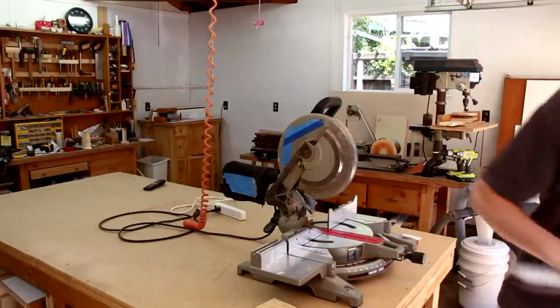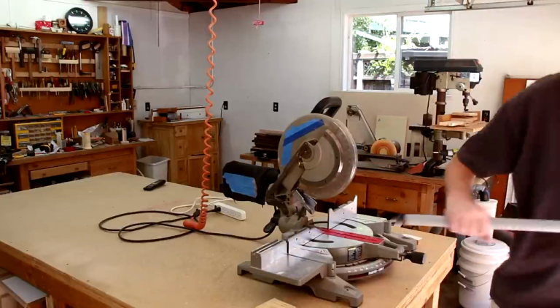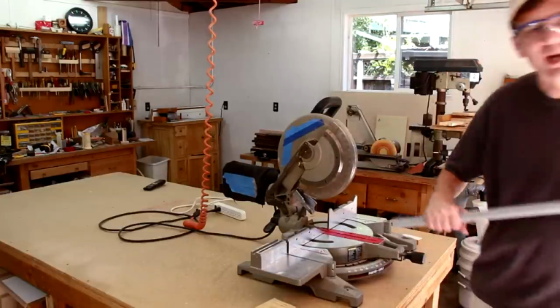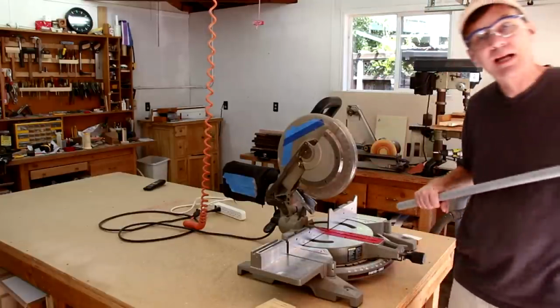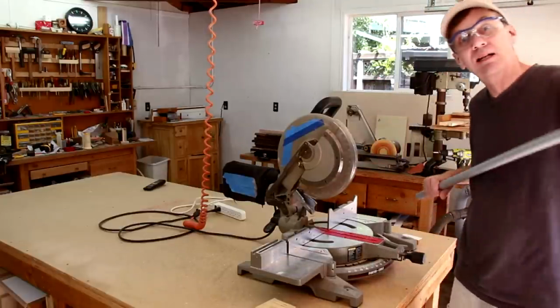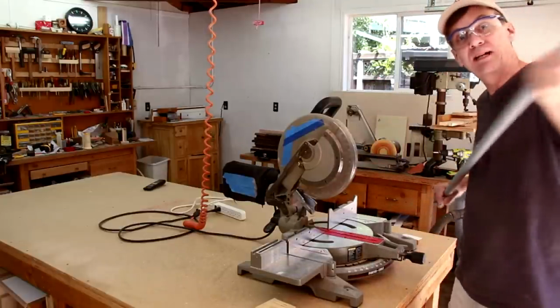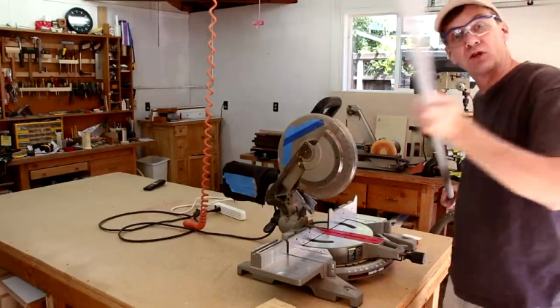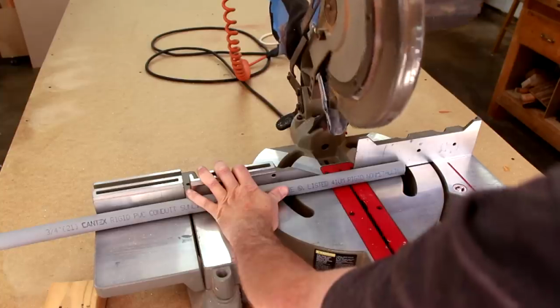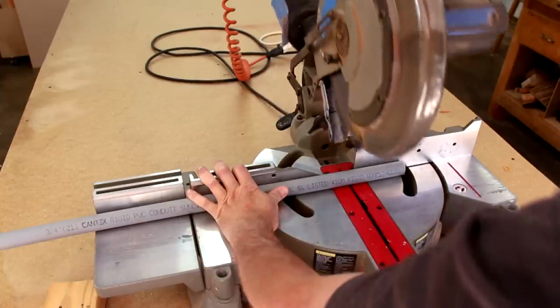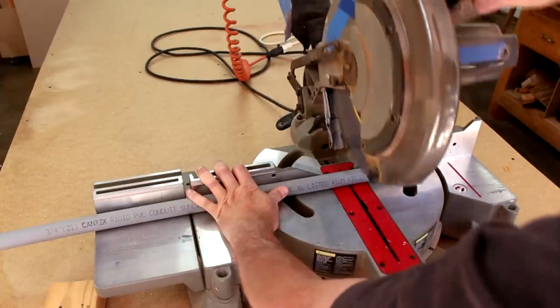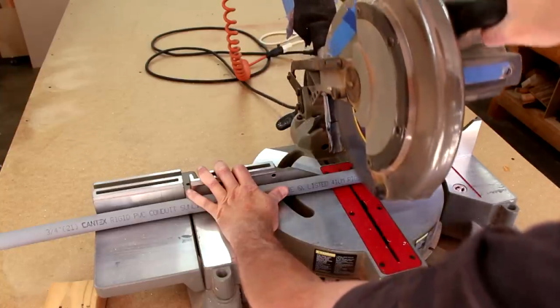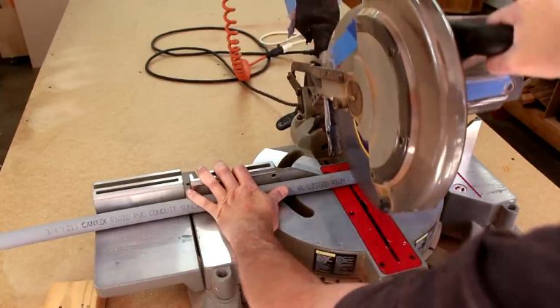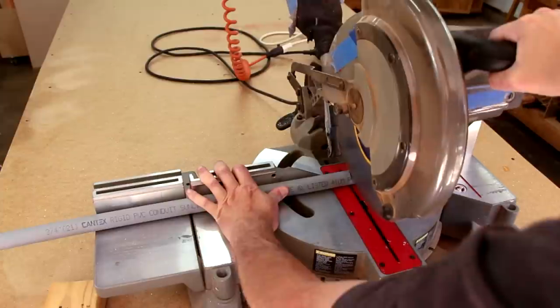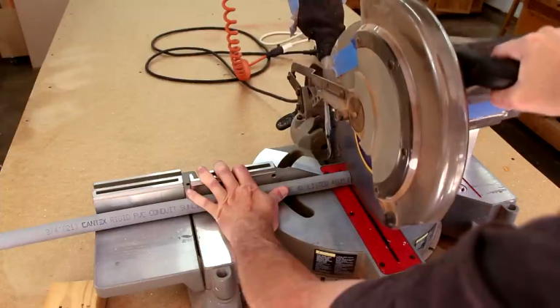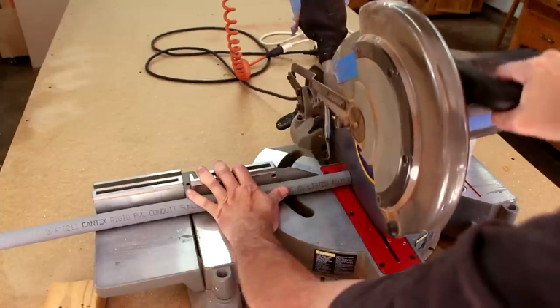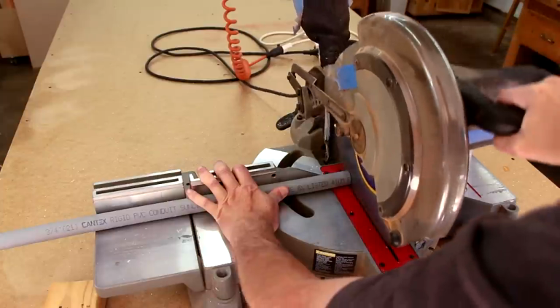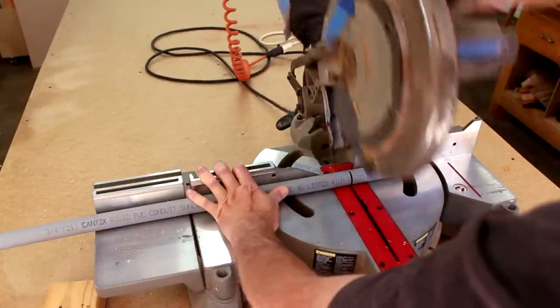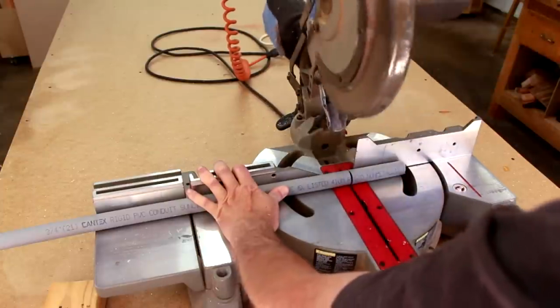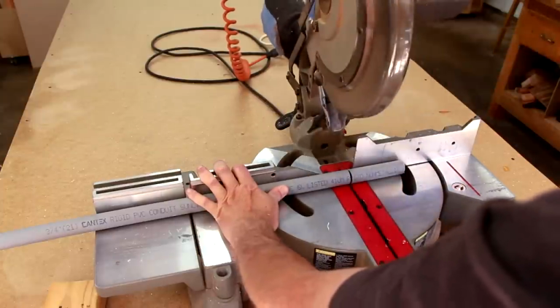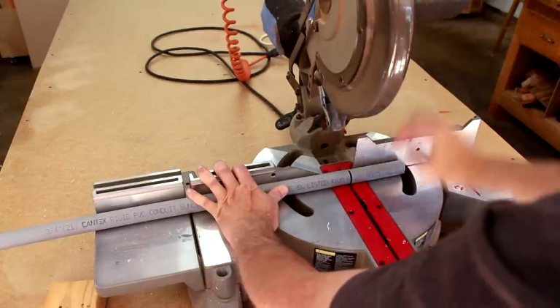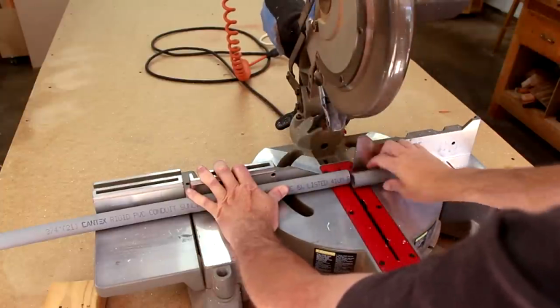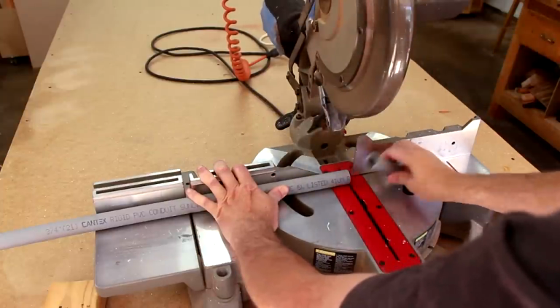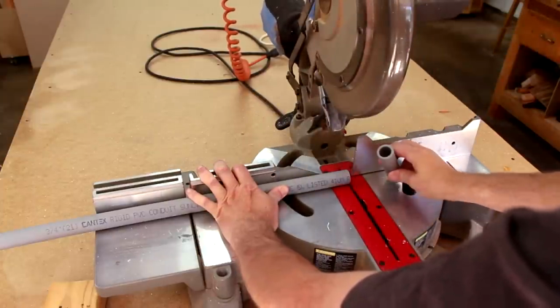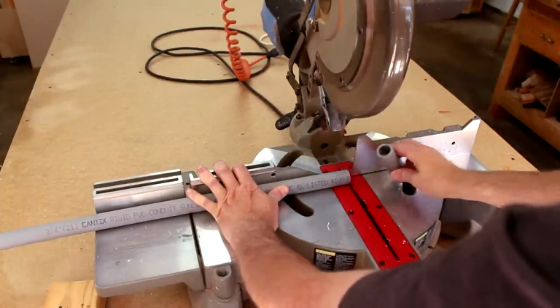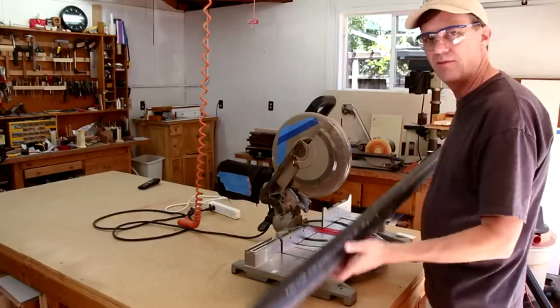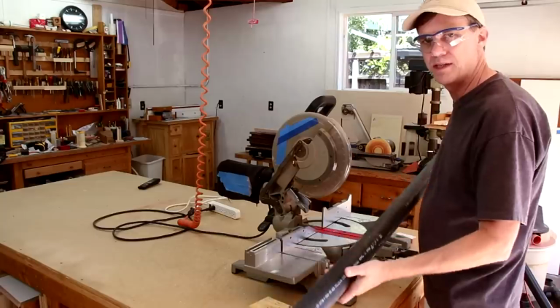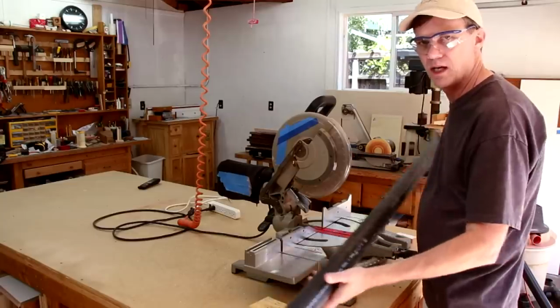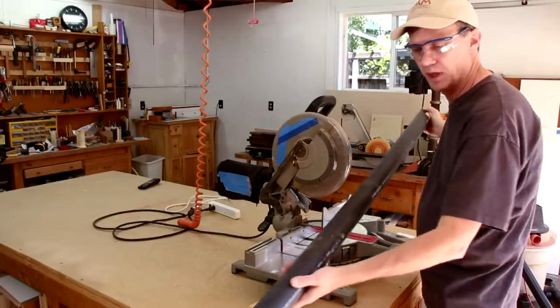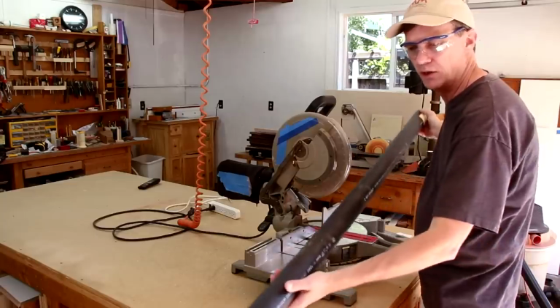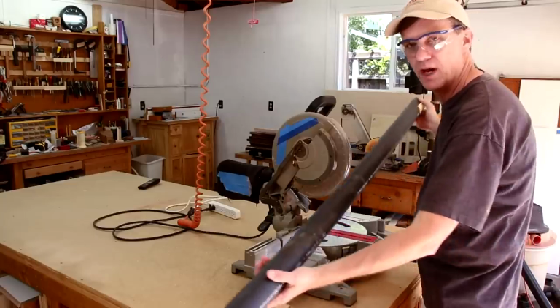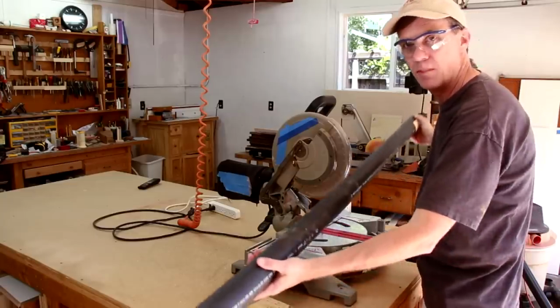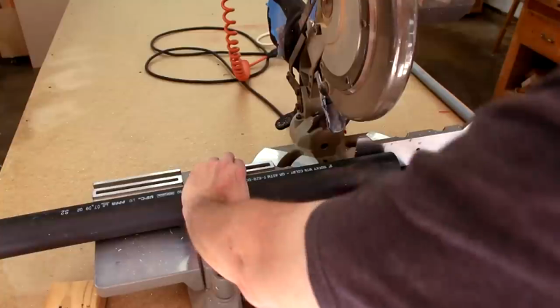I use it for cutting electrical conduit, as well as PVC and plumbing drain pipes.